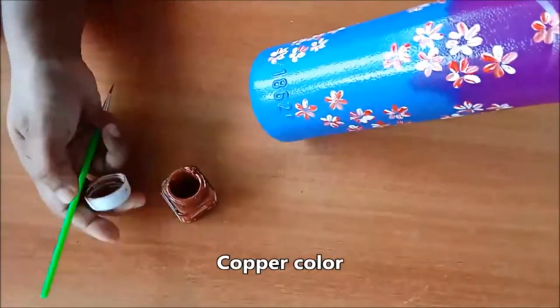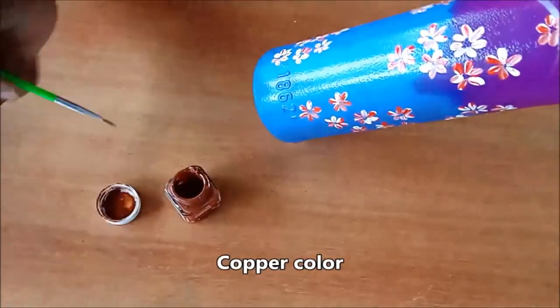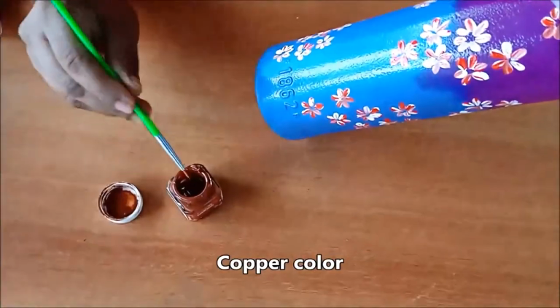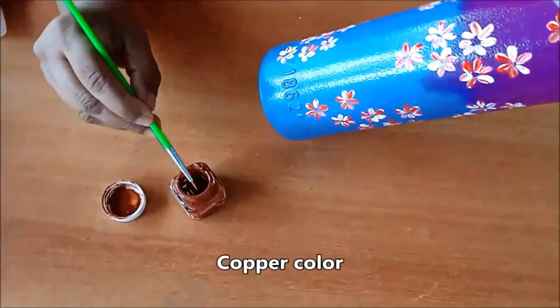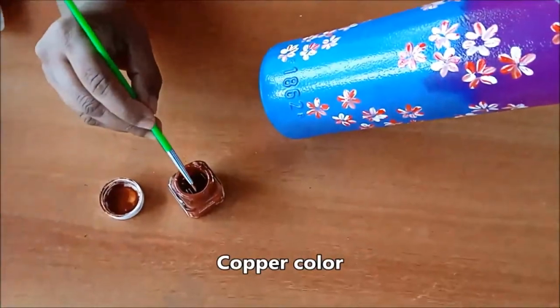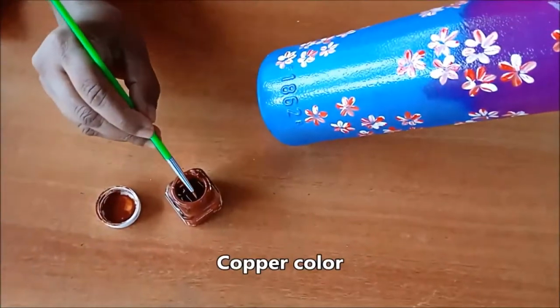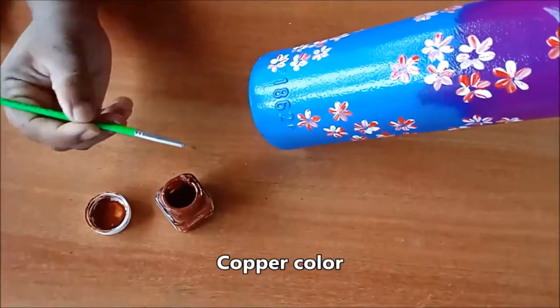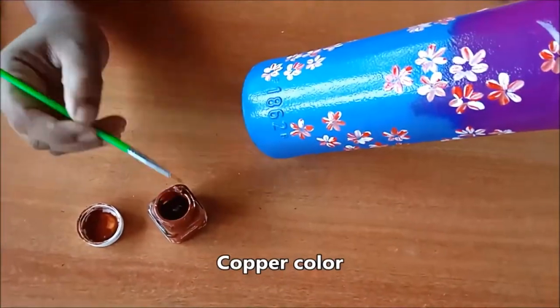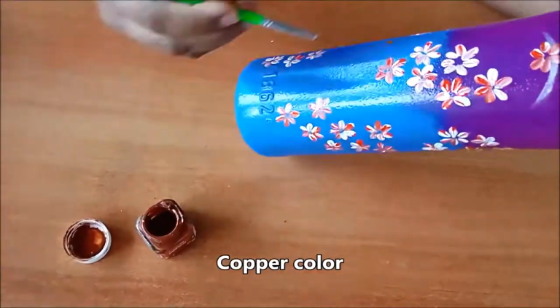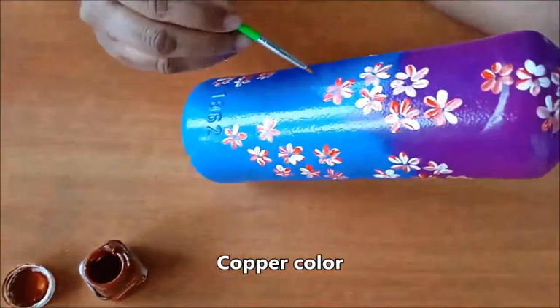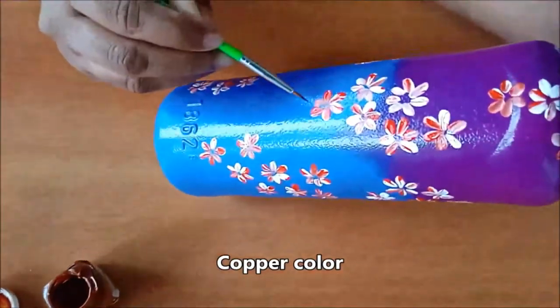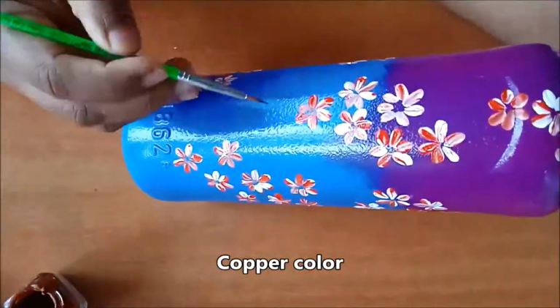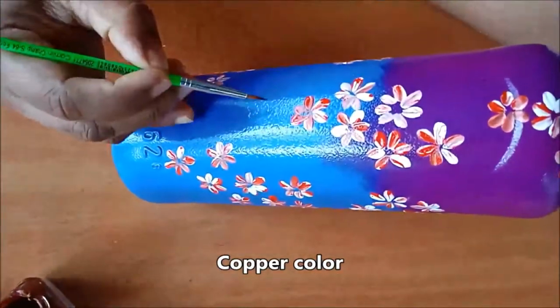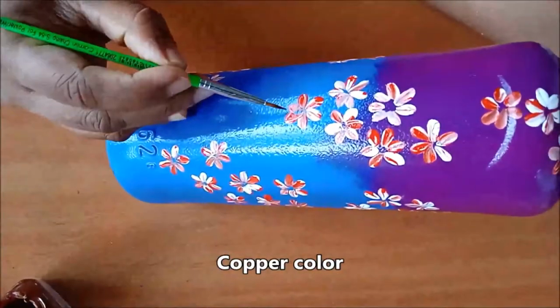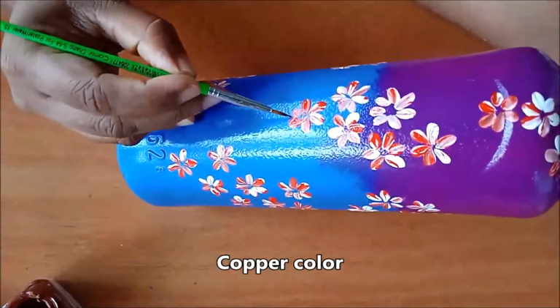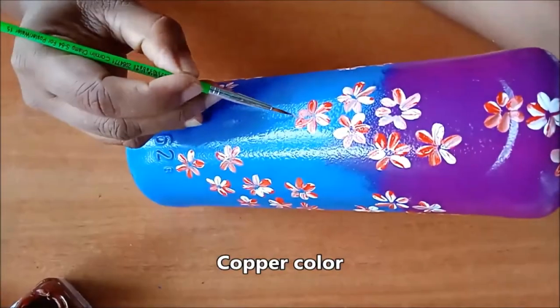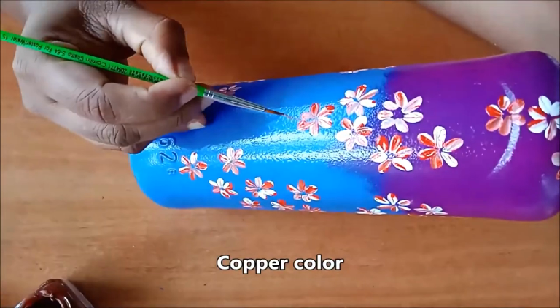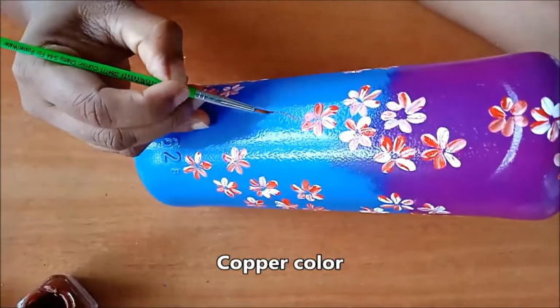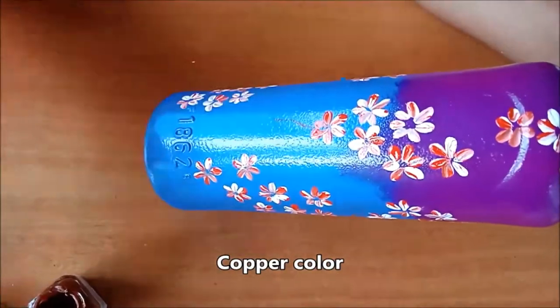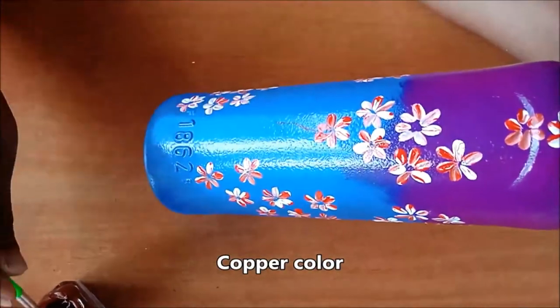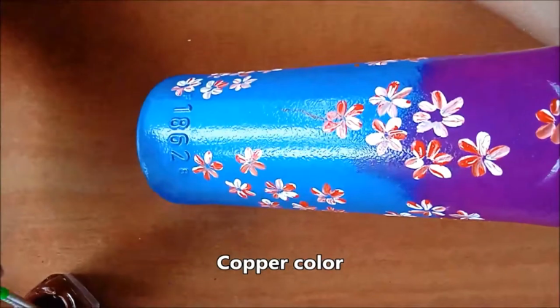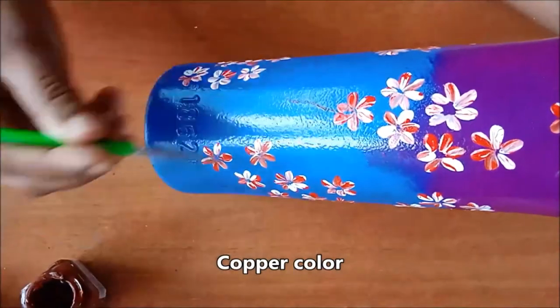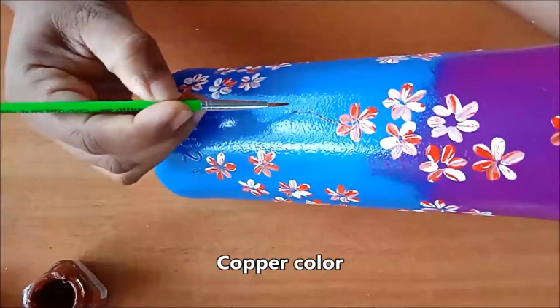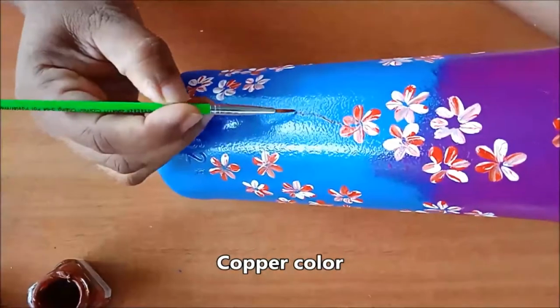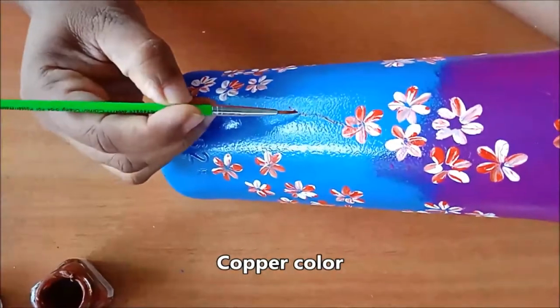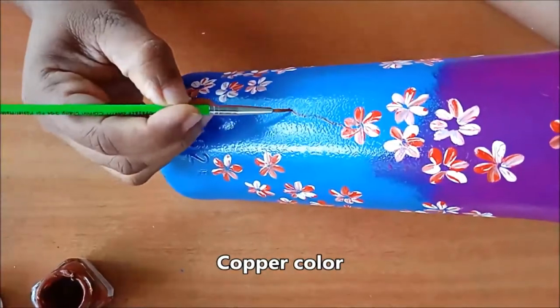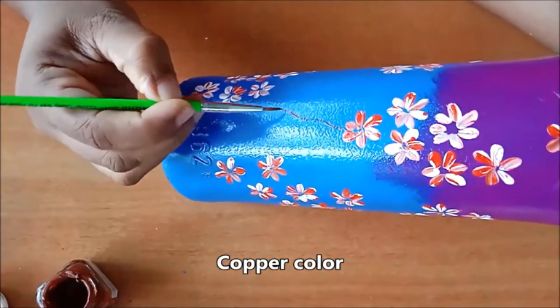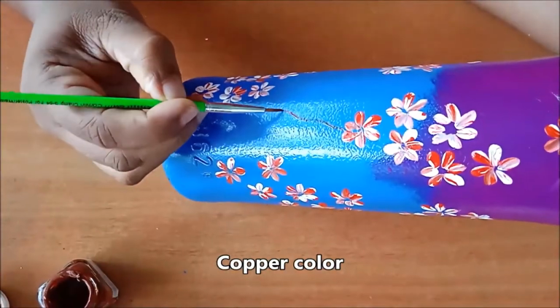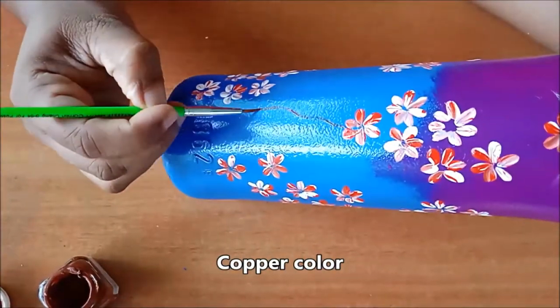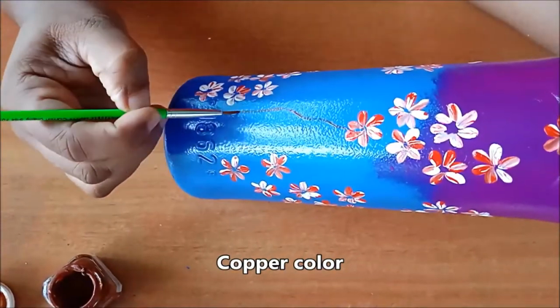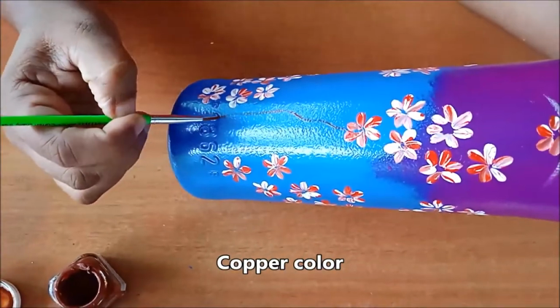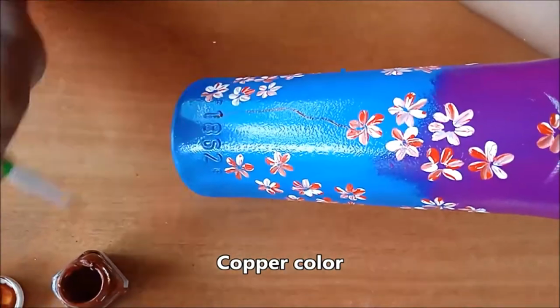Now let's join each bunch with vines, which I am making with copper color.